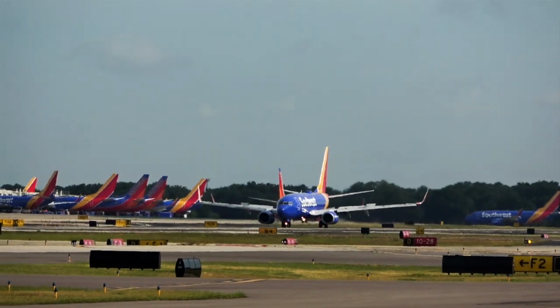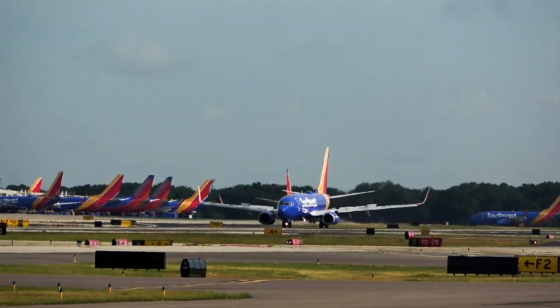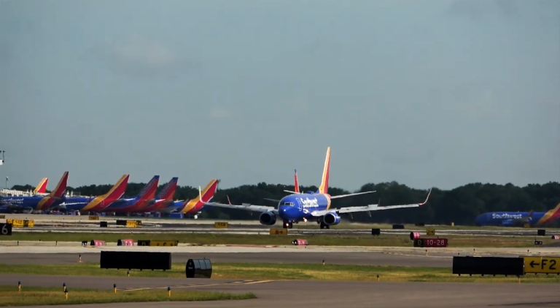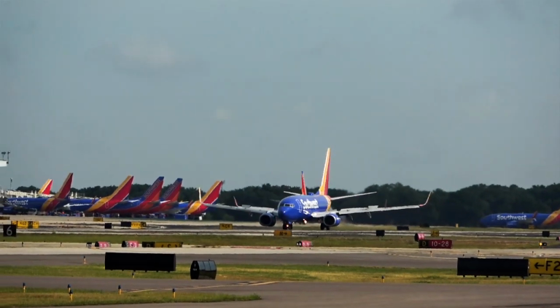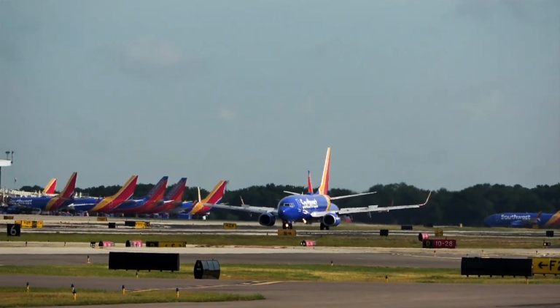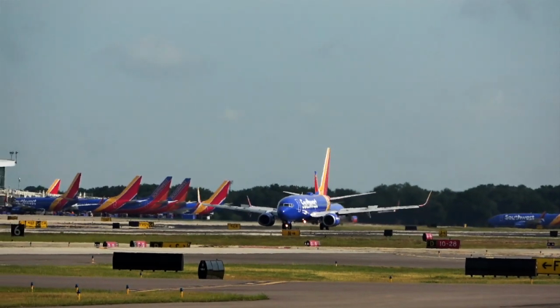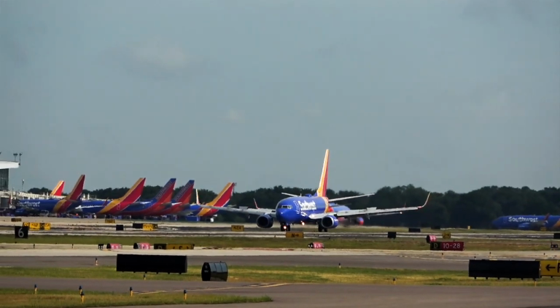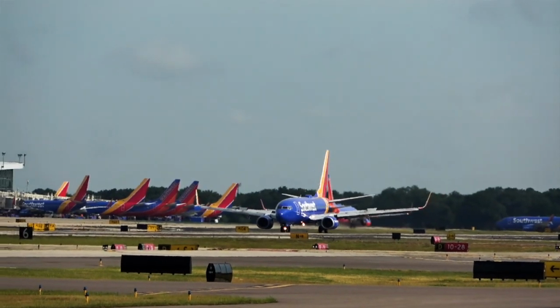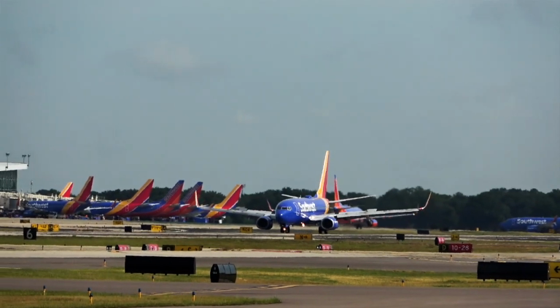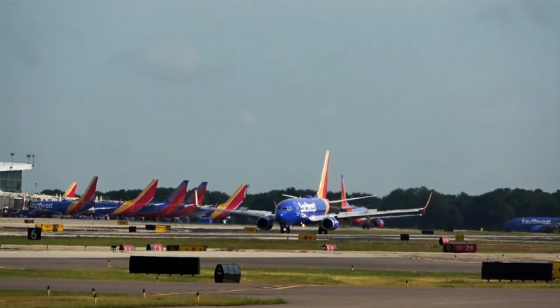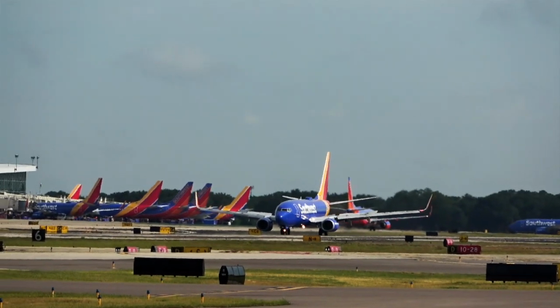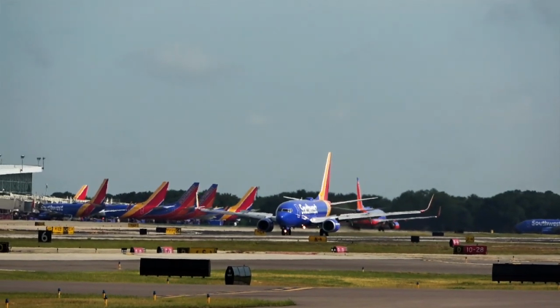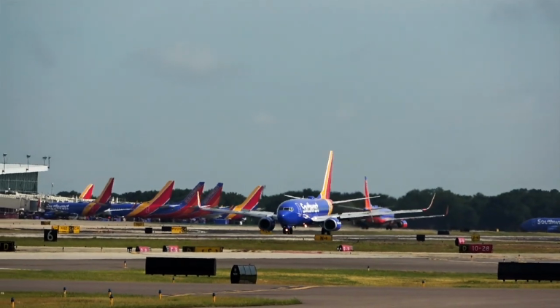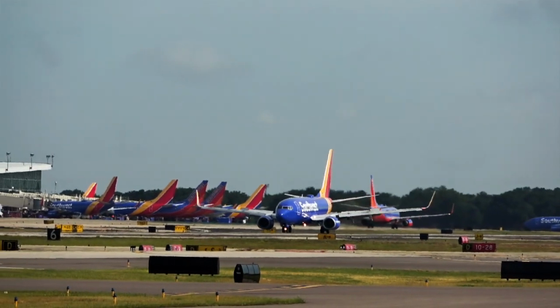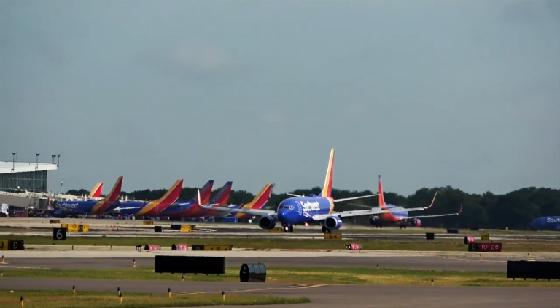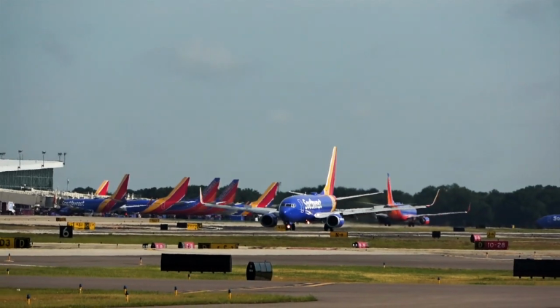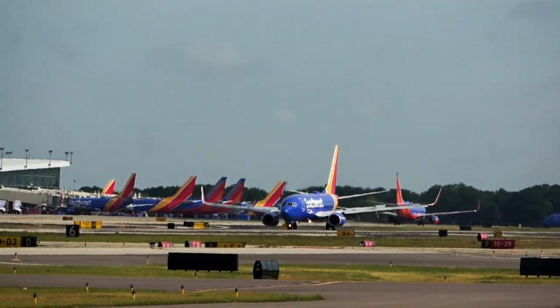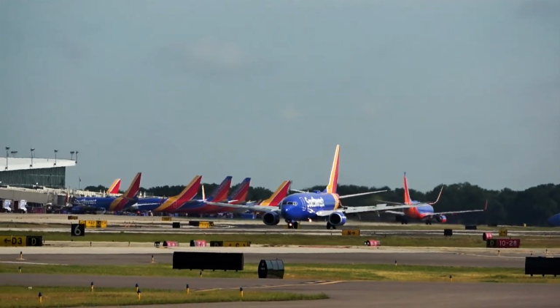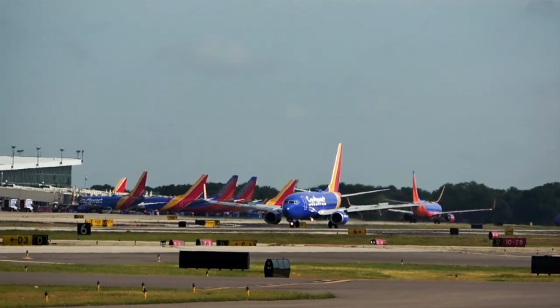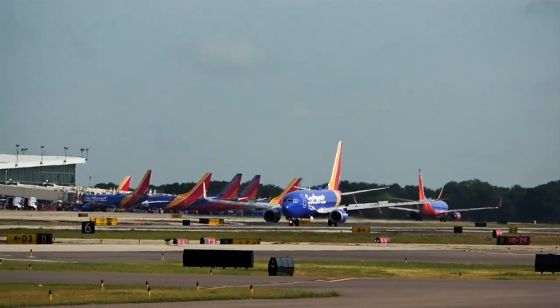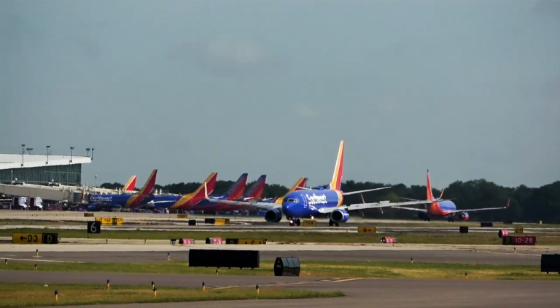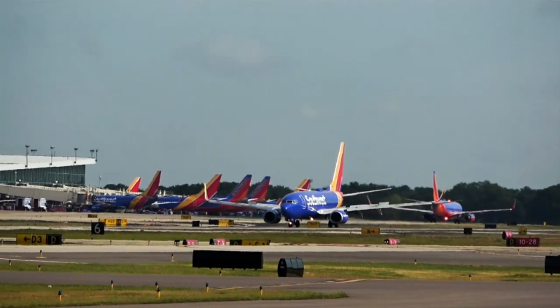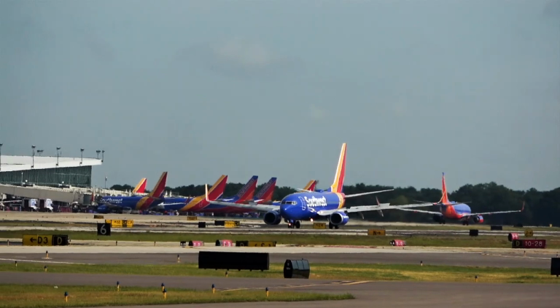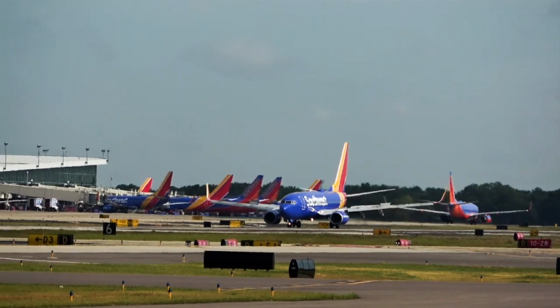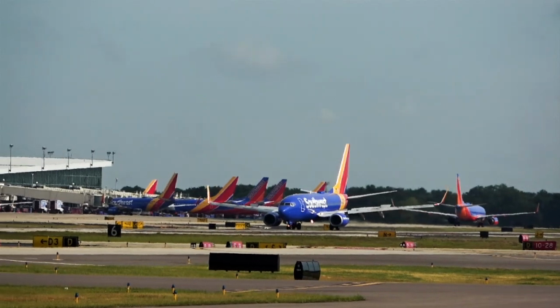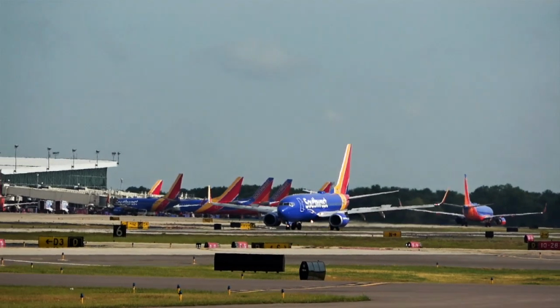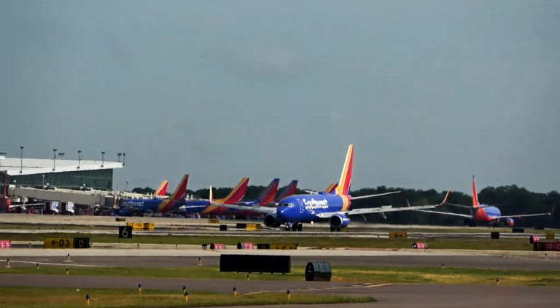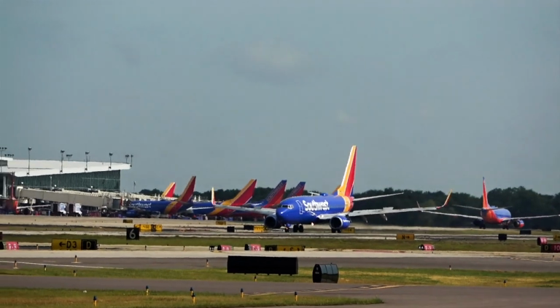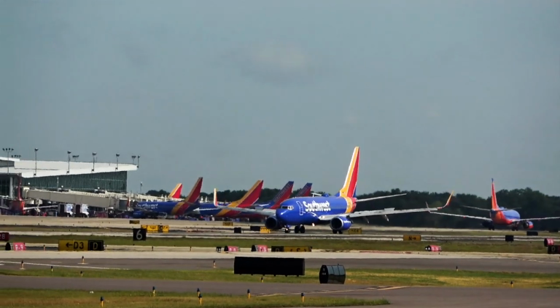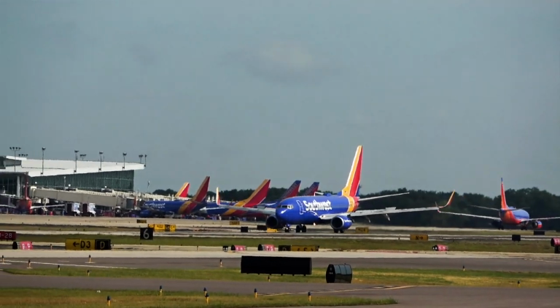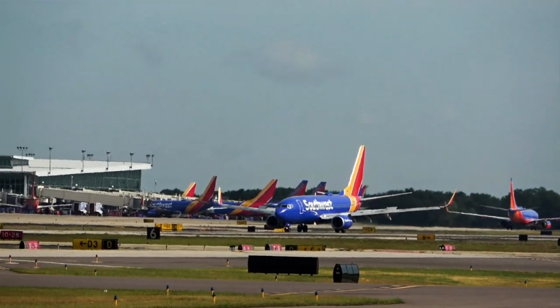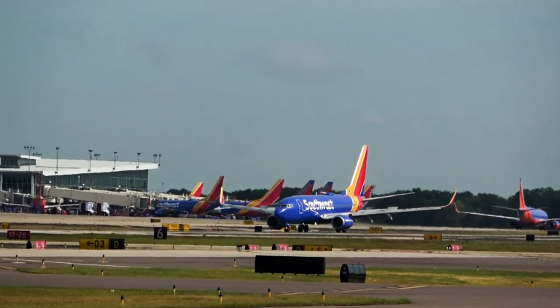Southwest 2820, 10 right November, contact ground point 7. Ground point 7, have a great day, Southwest 2820.